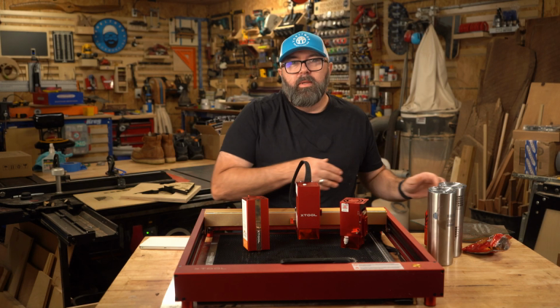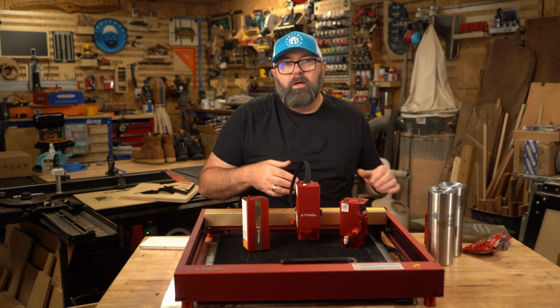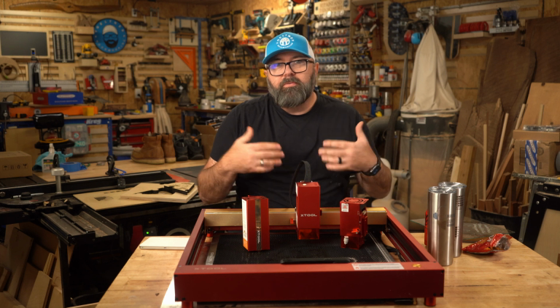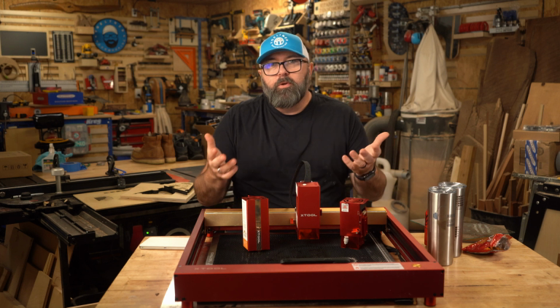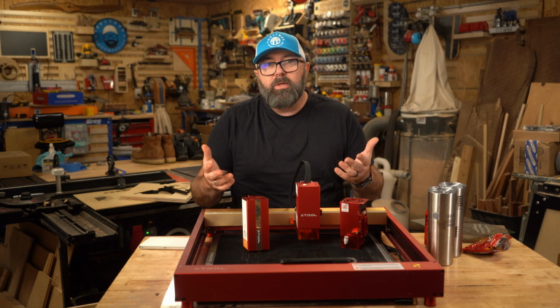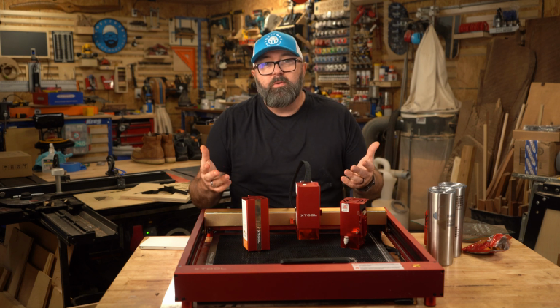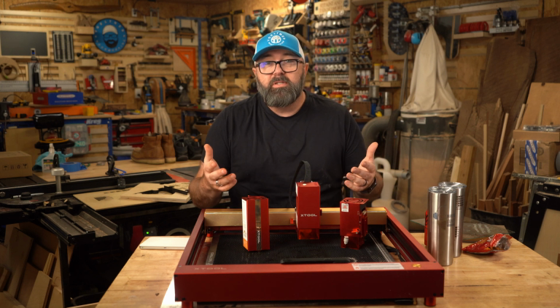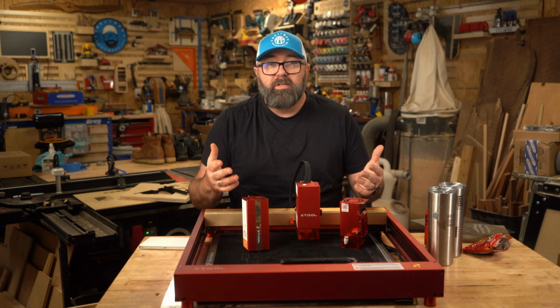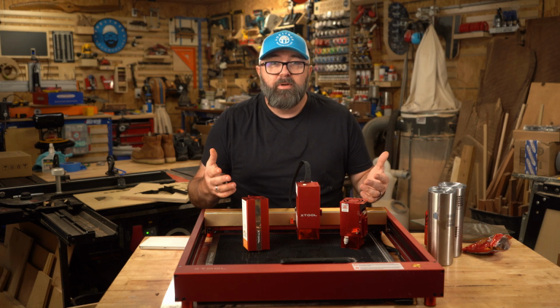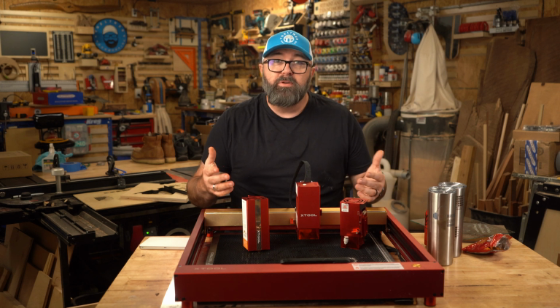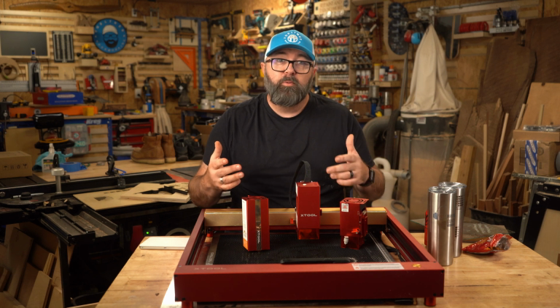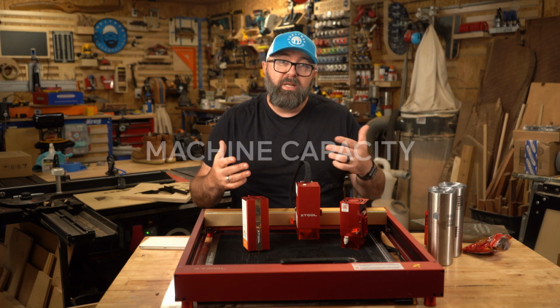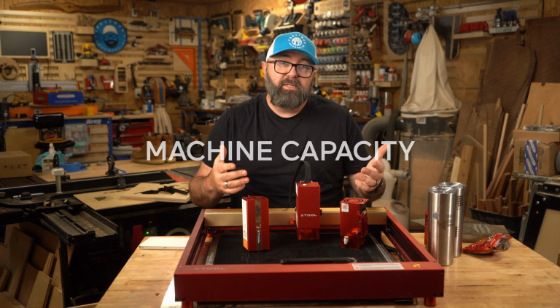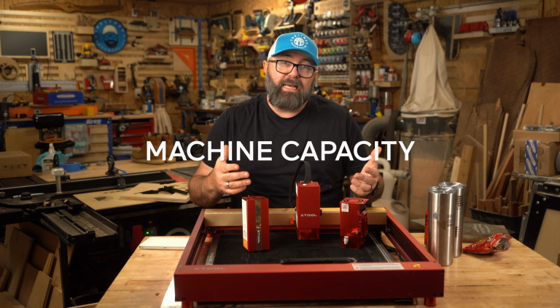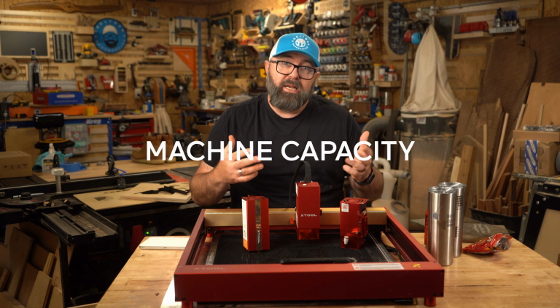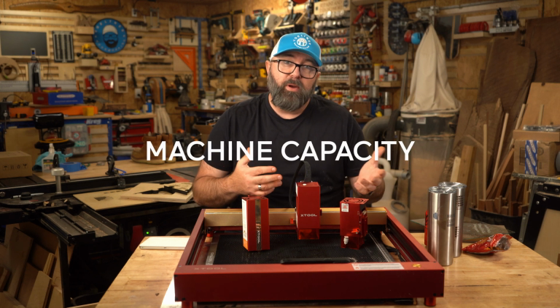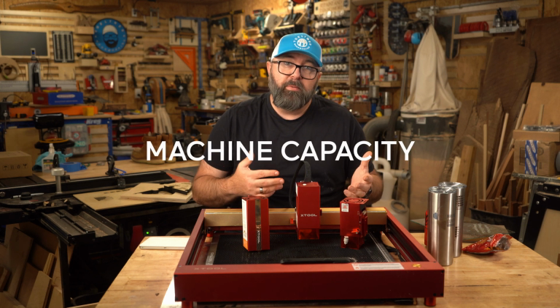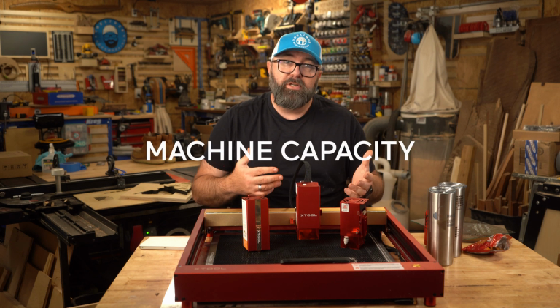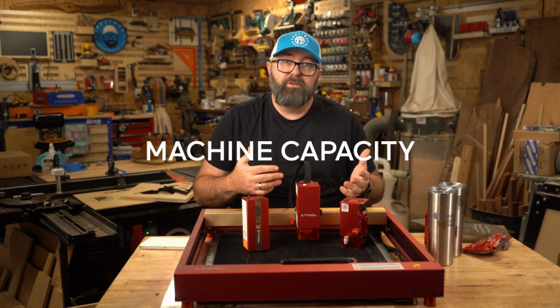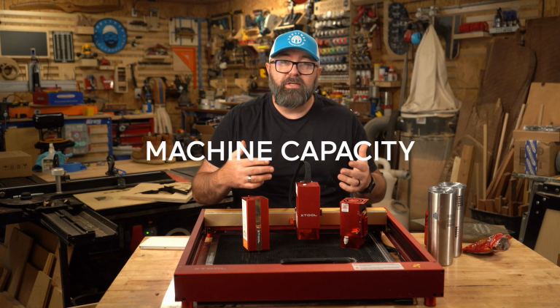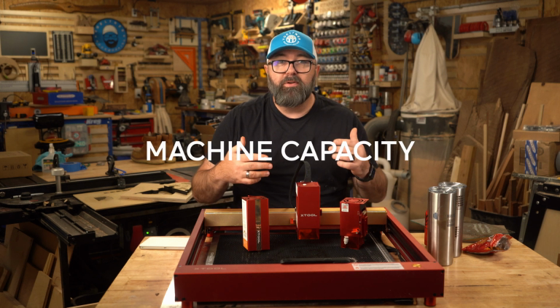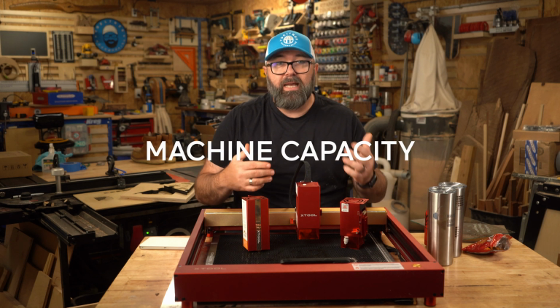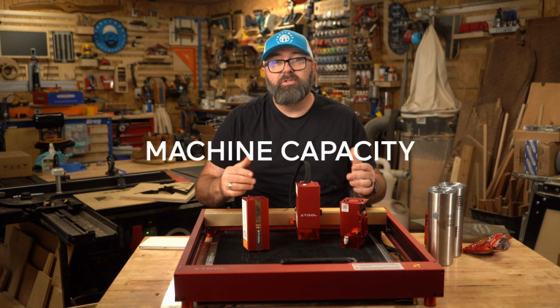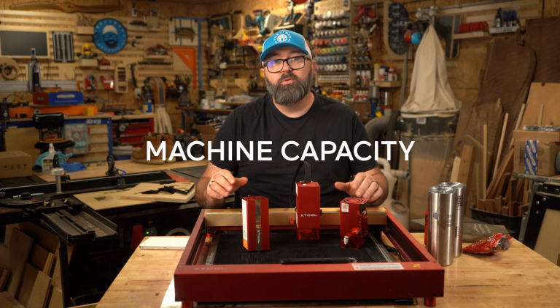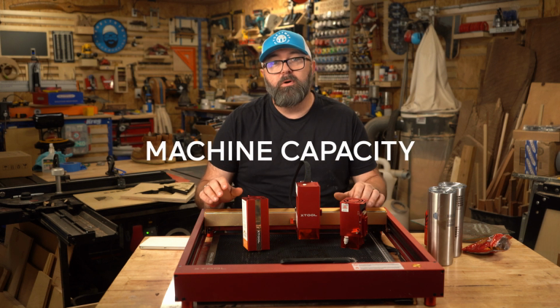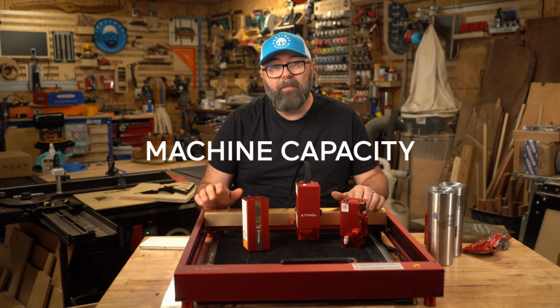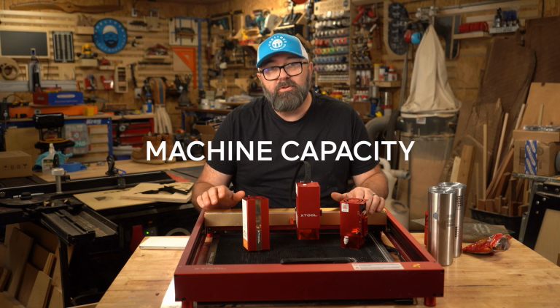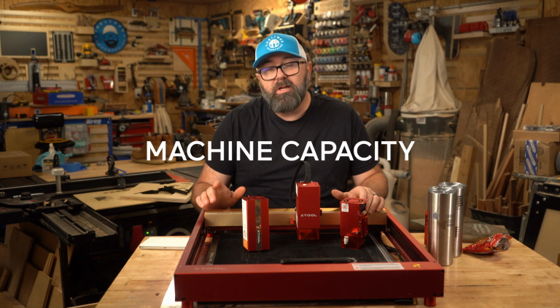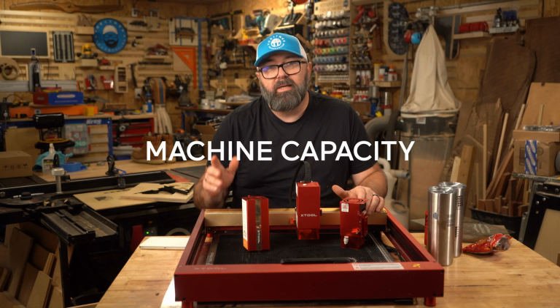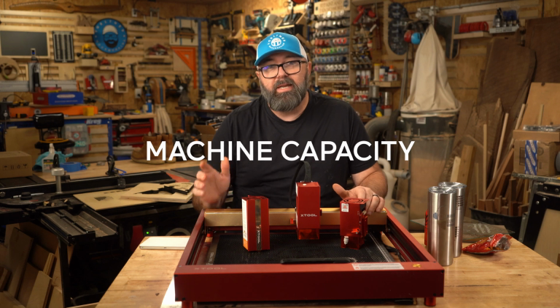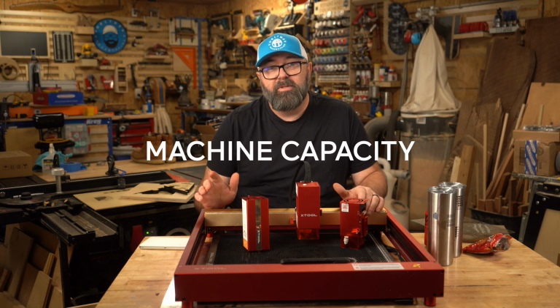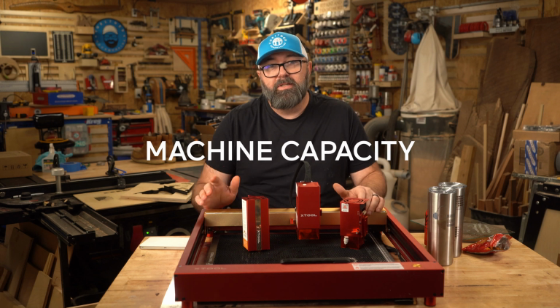I'll leave a few resources in the description for places I get engraving materials, including Xtool, Makerstock, and Amazon.